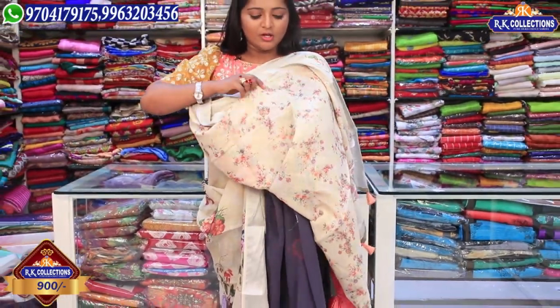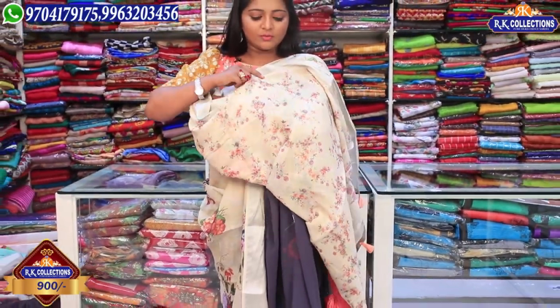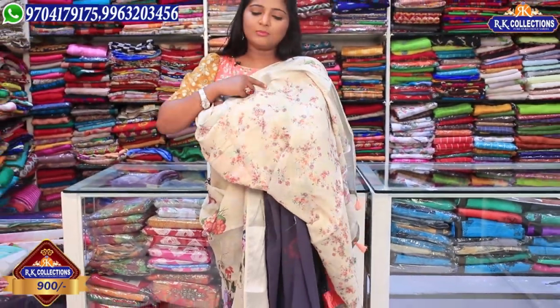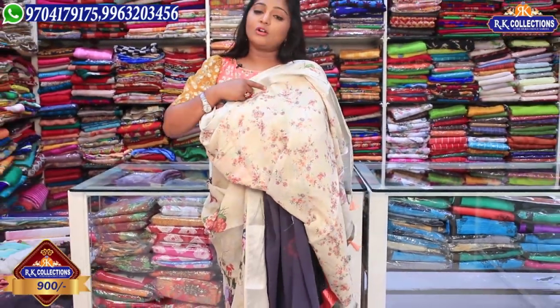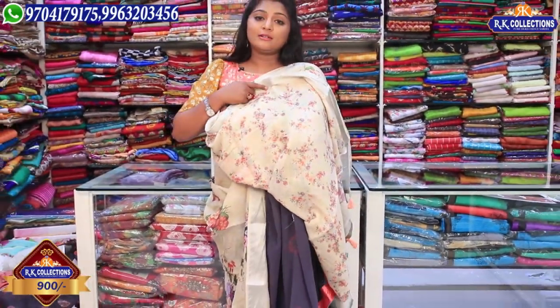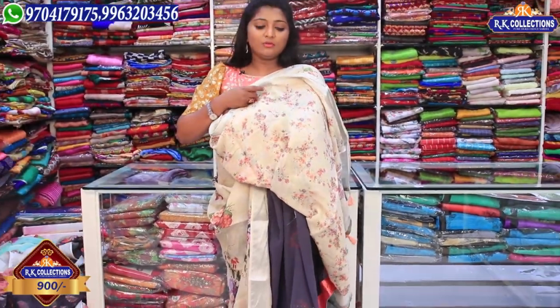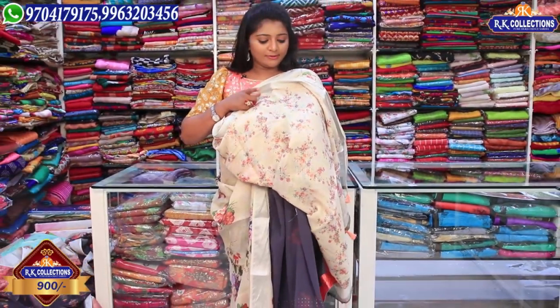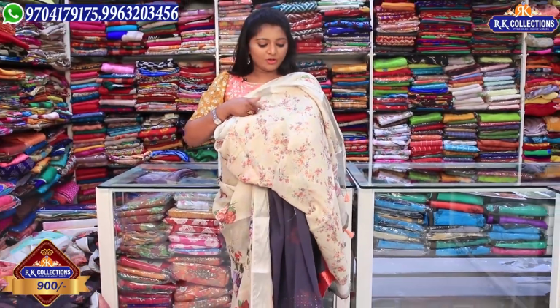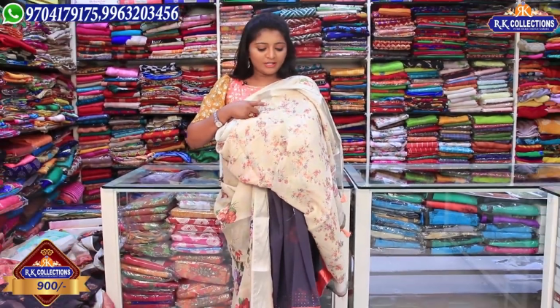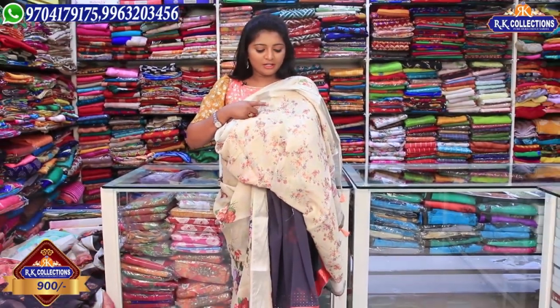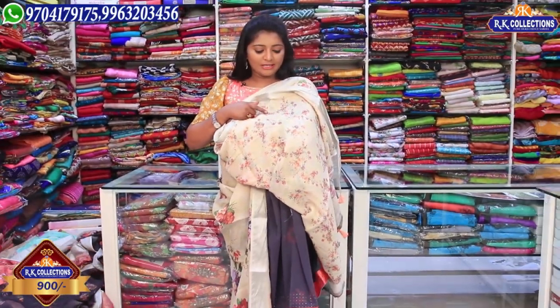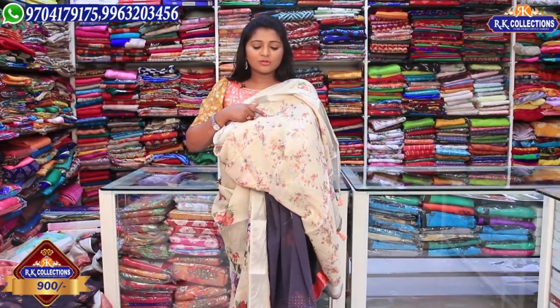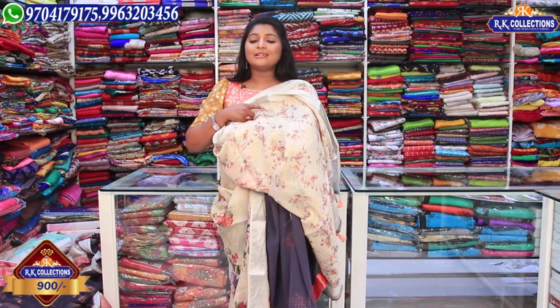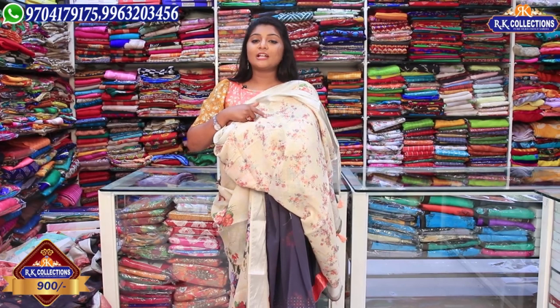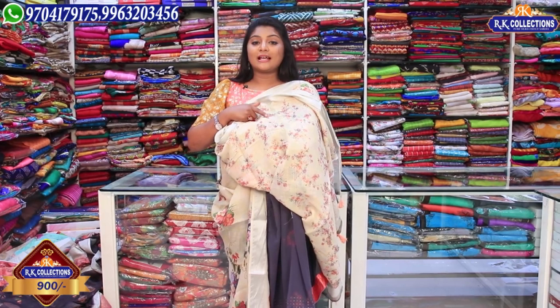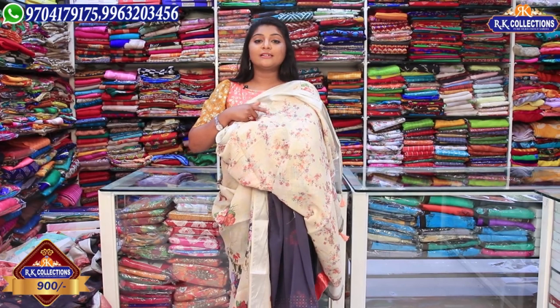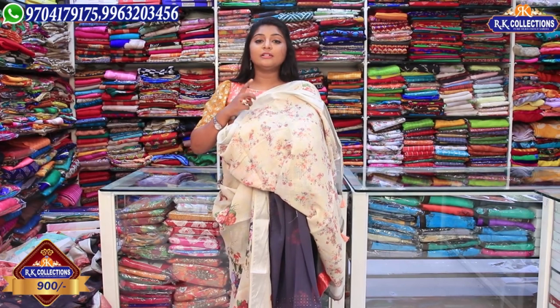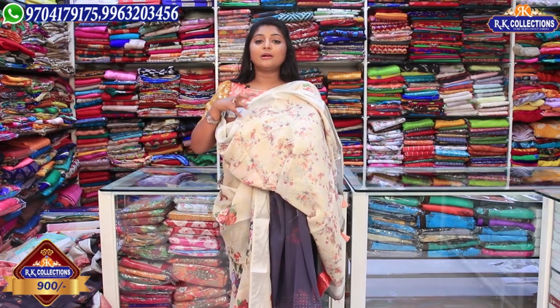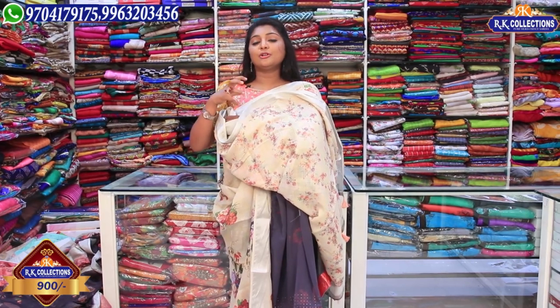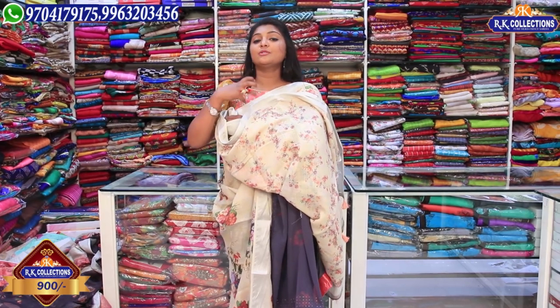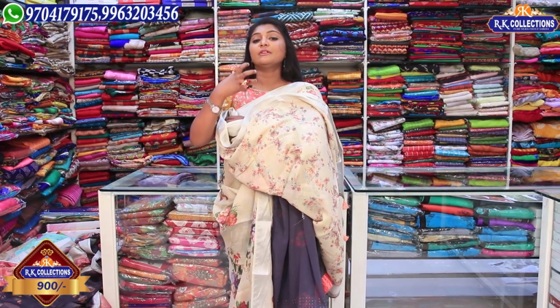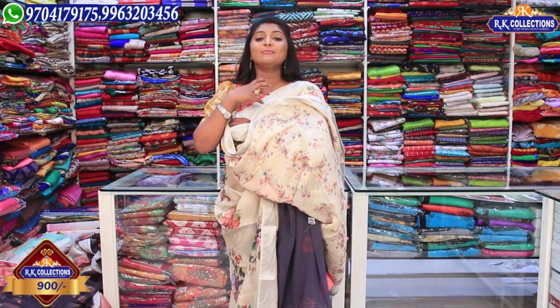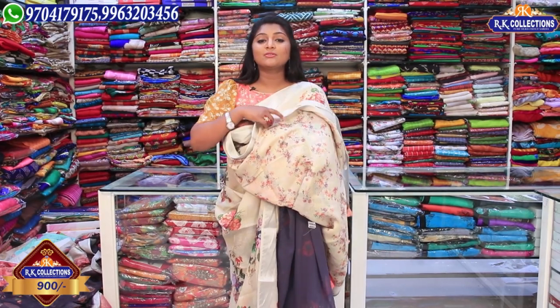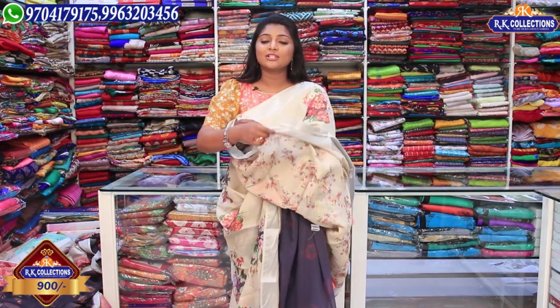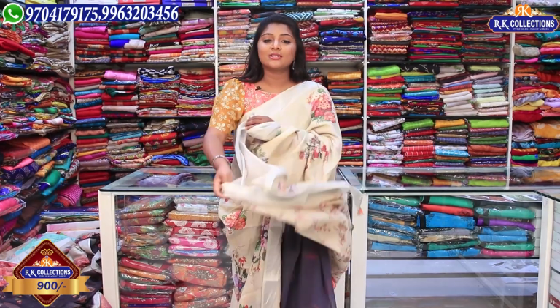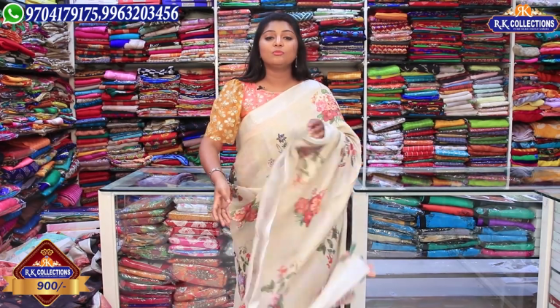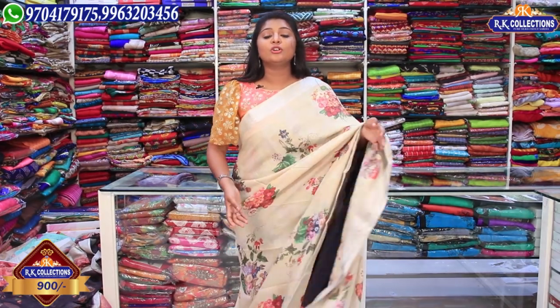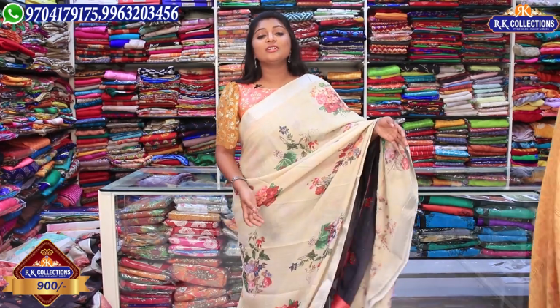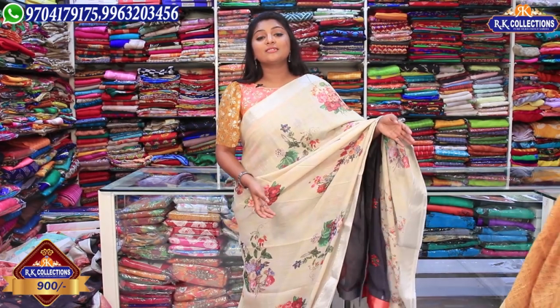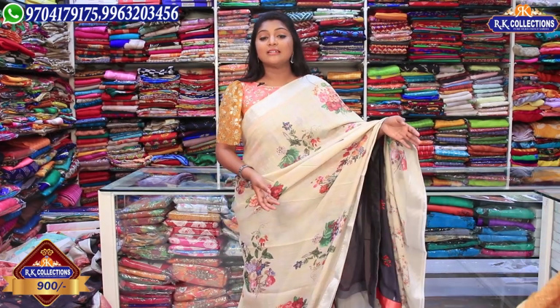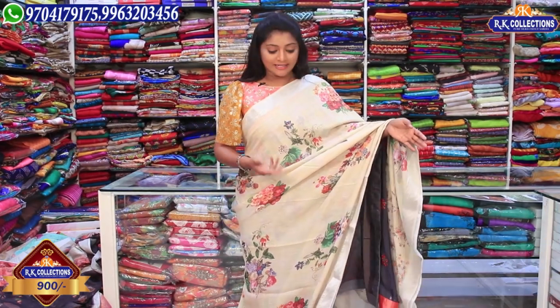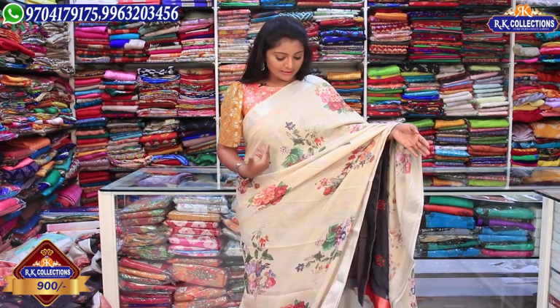We also have a floral print combination — it is very classy. We also have a contrast blouse. This is just 900 rupees.